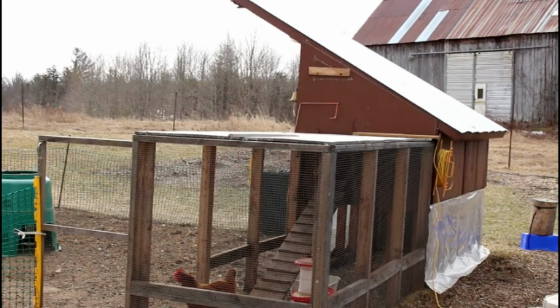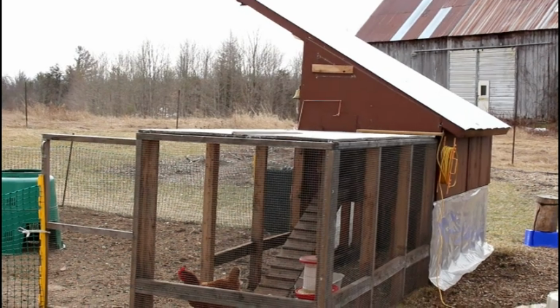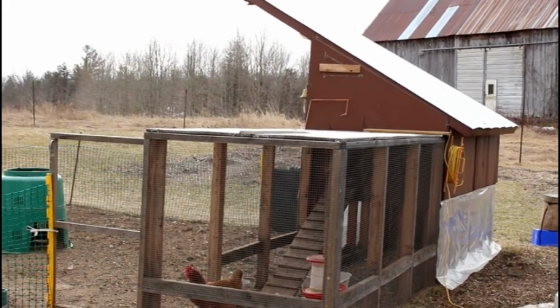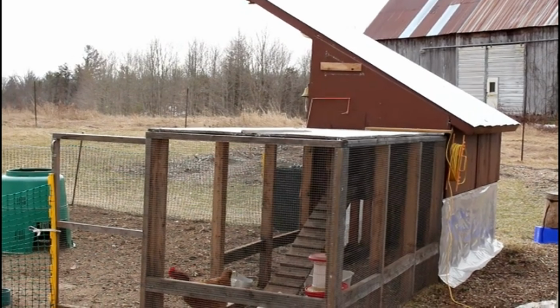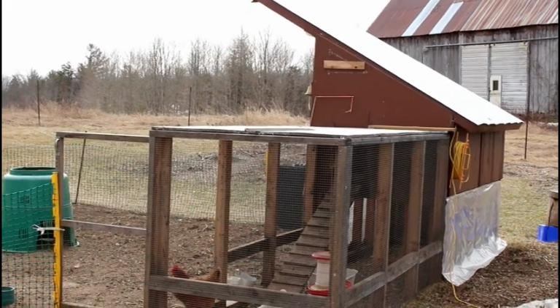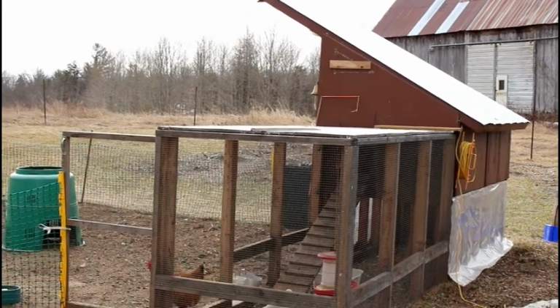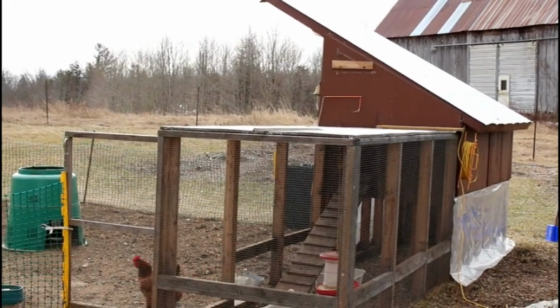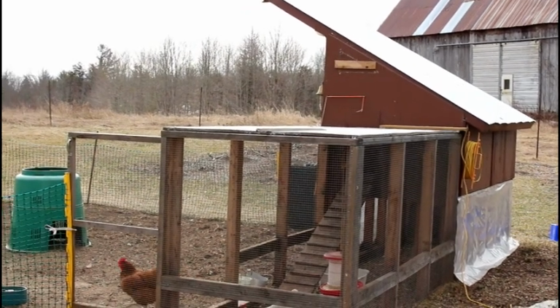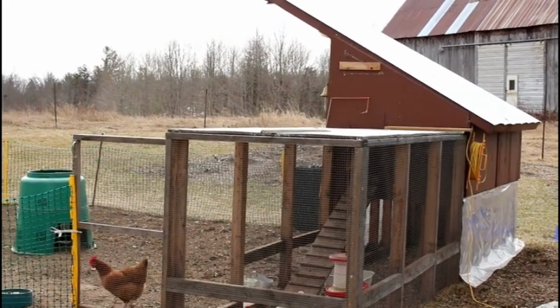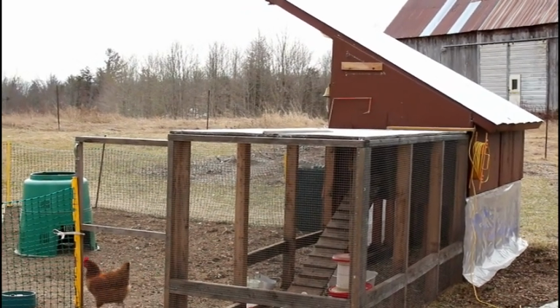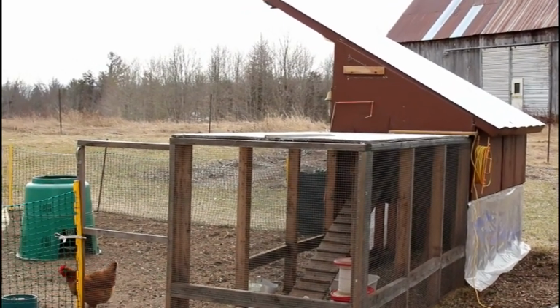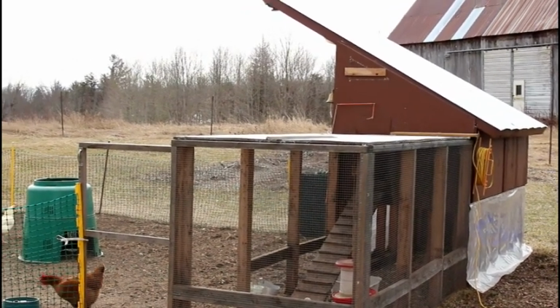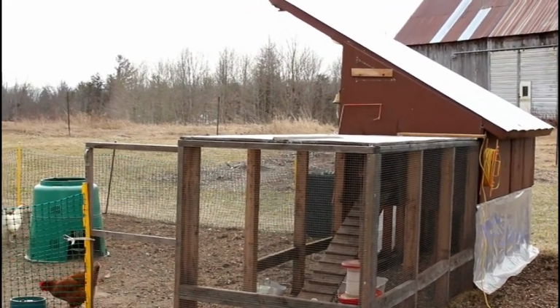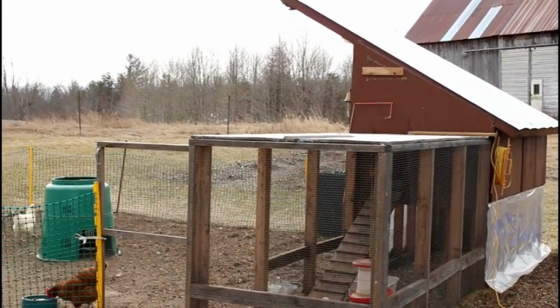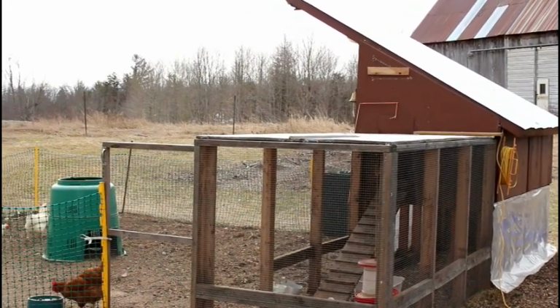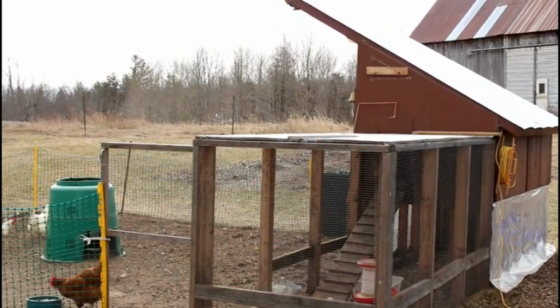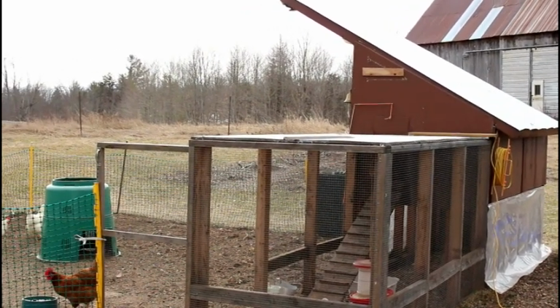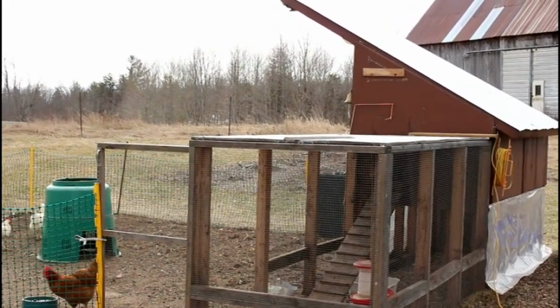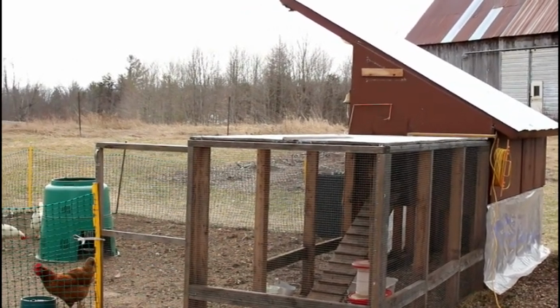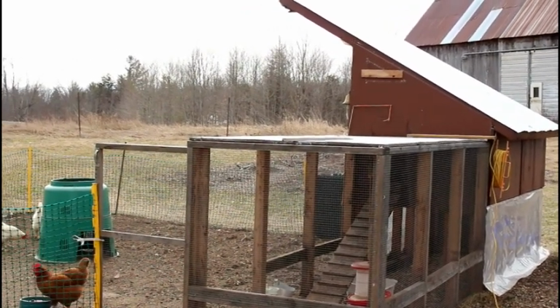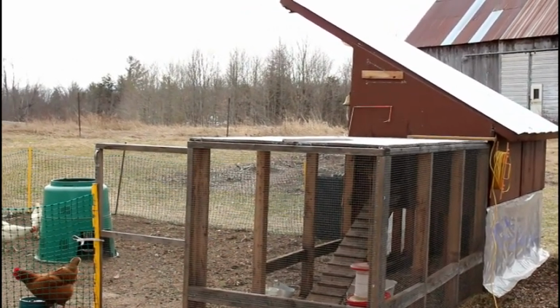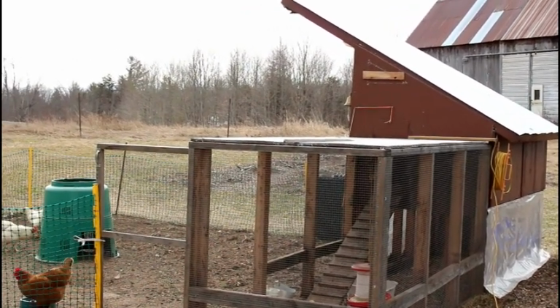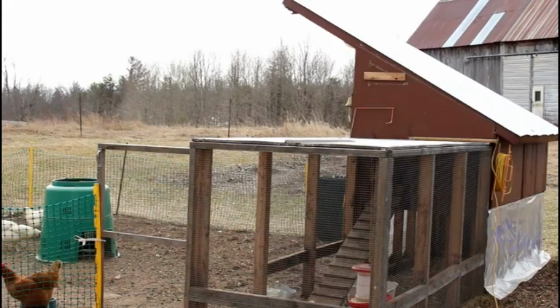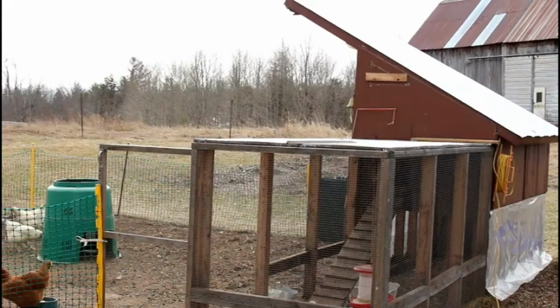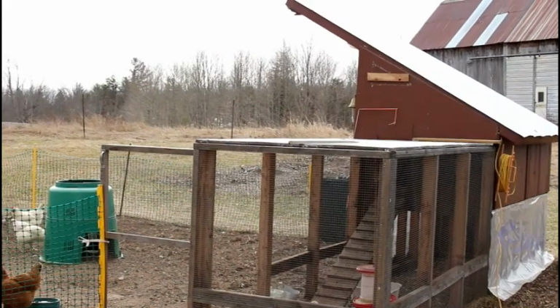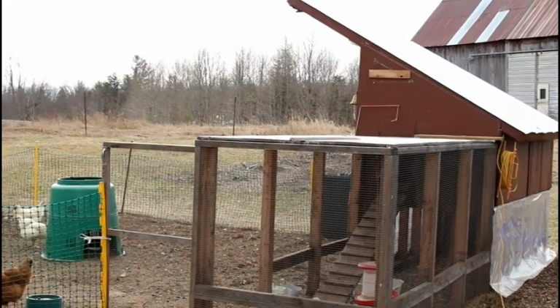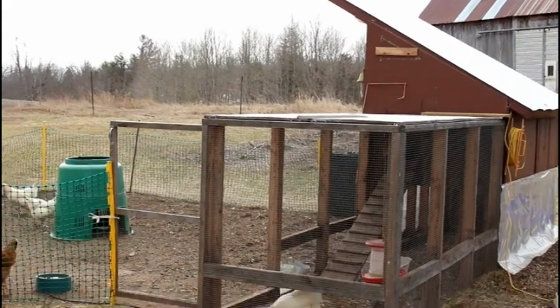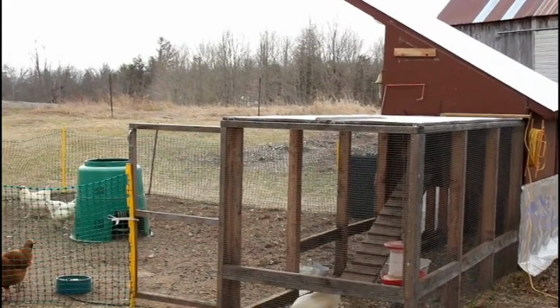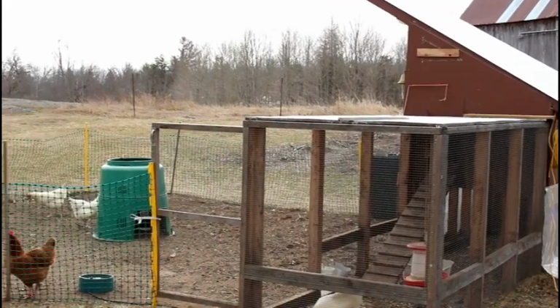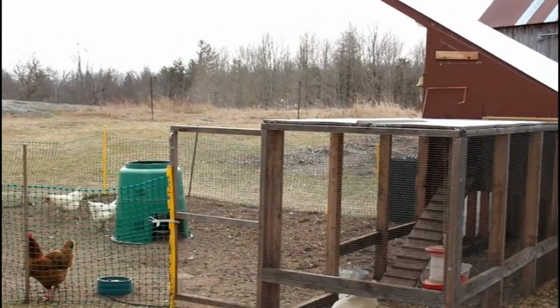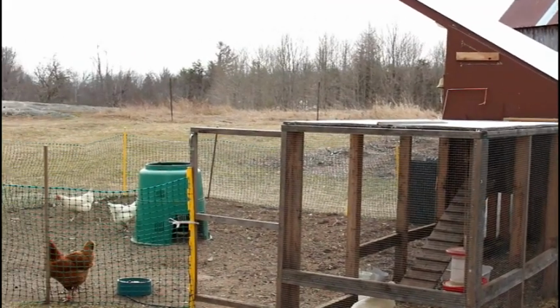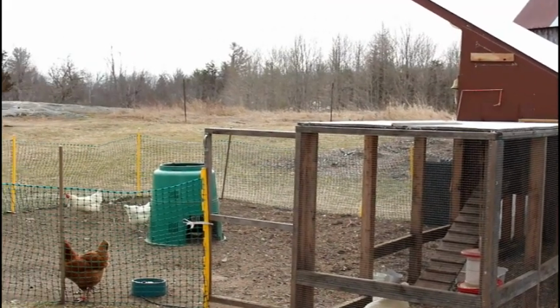Today I want to show you our basic chicken coop. This was a DIY build that we did last spring for our six girls.